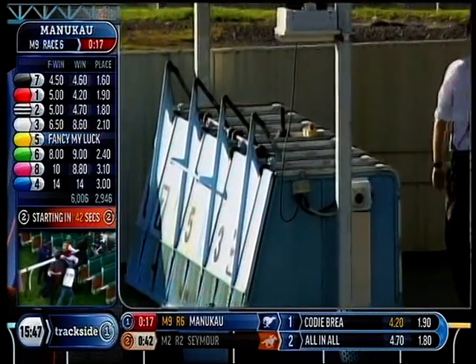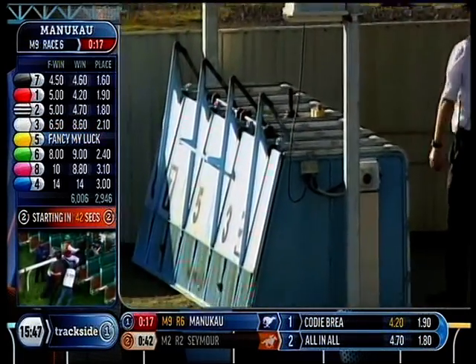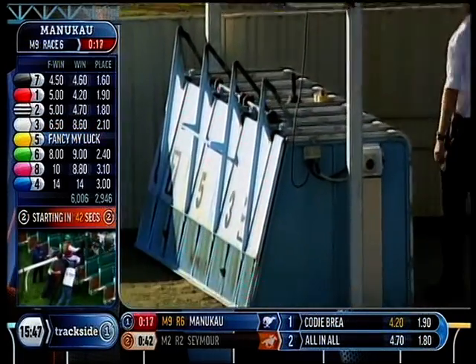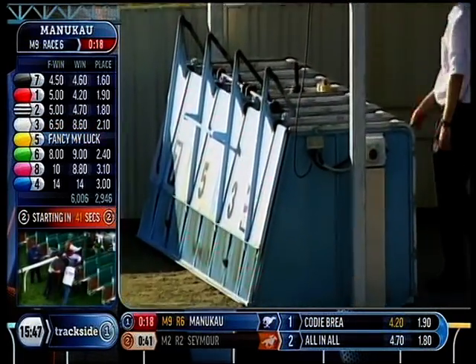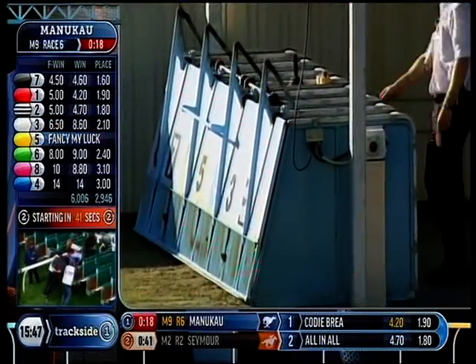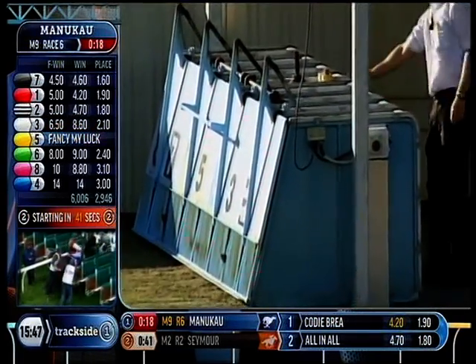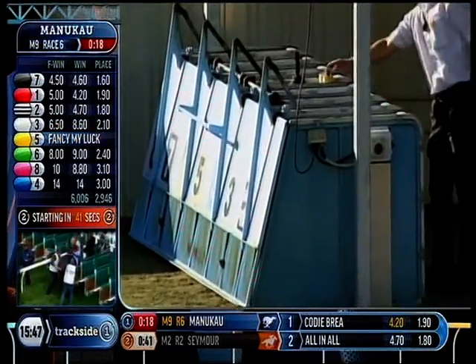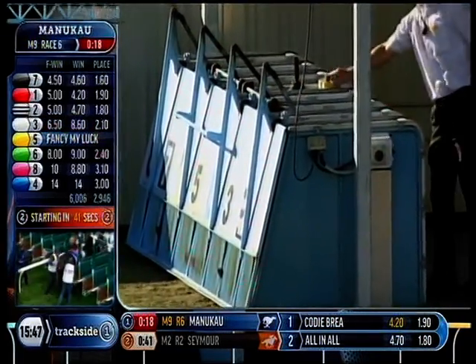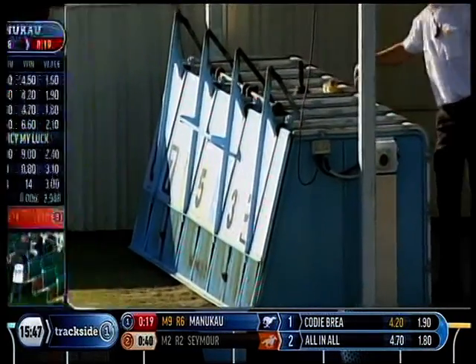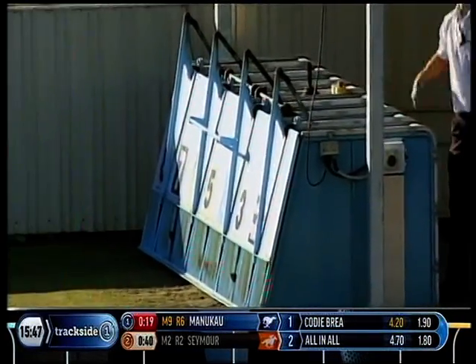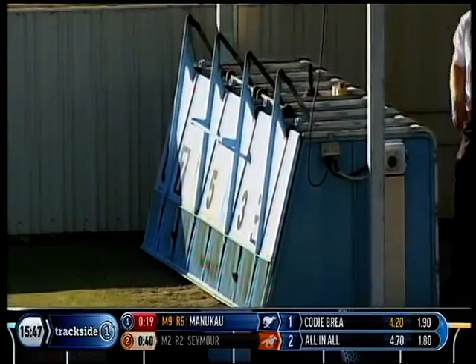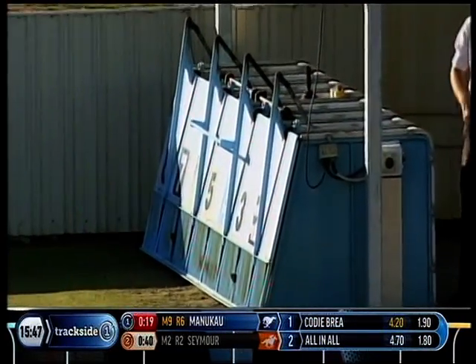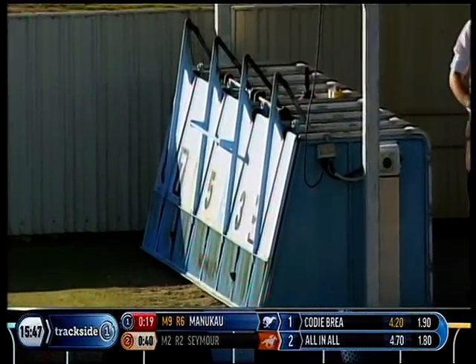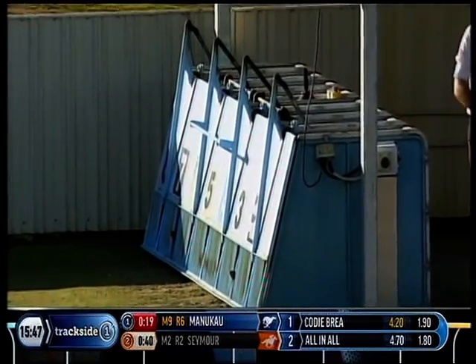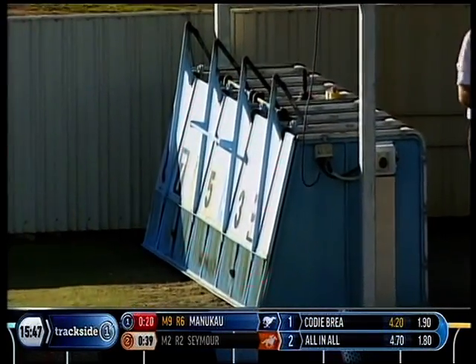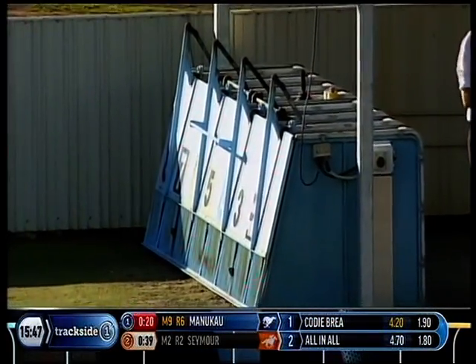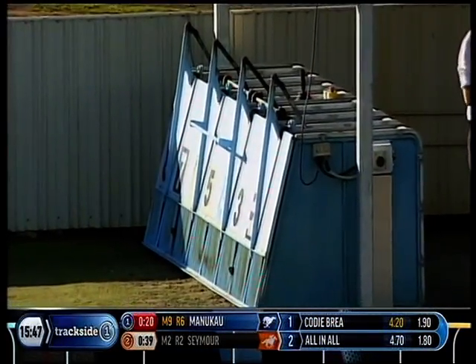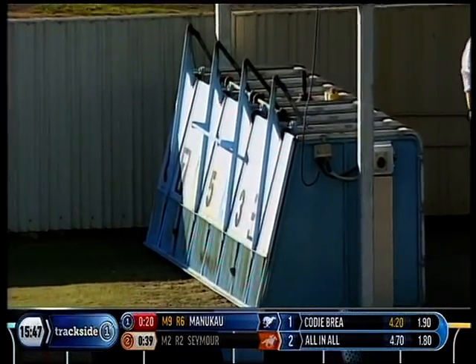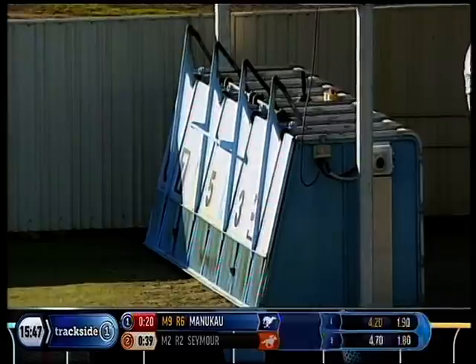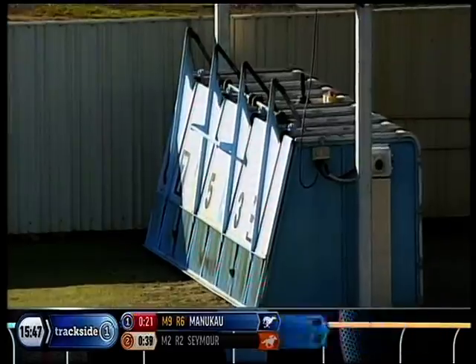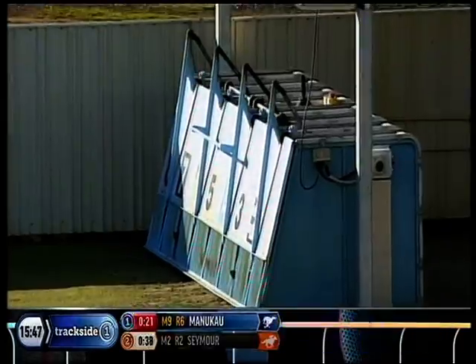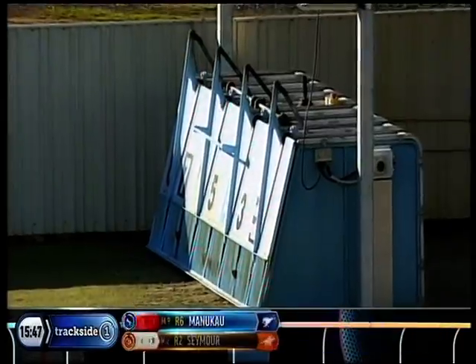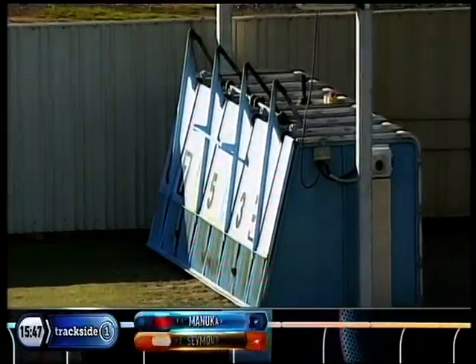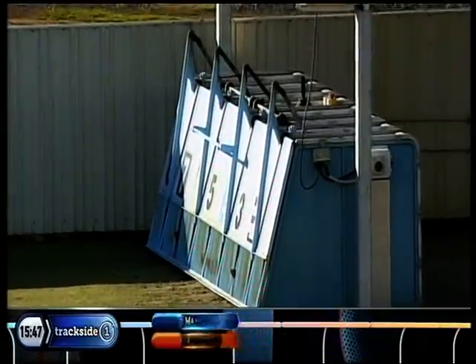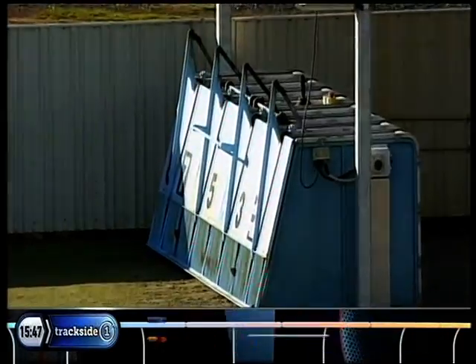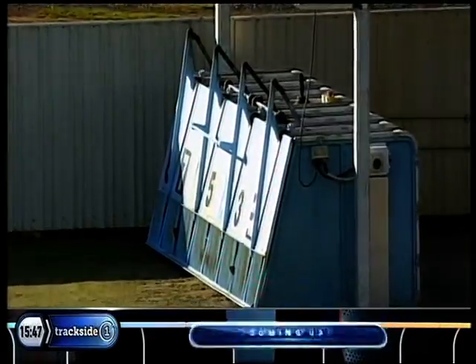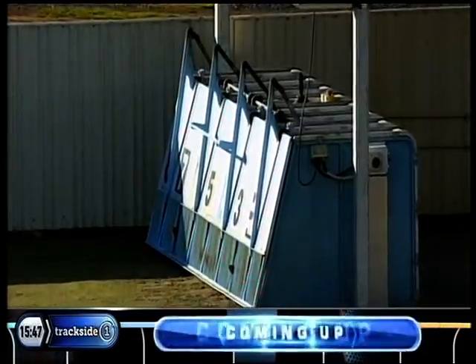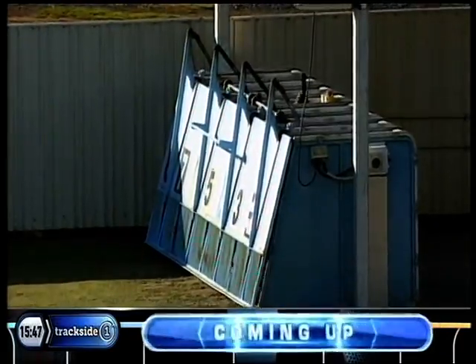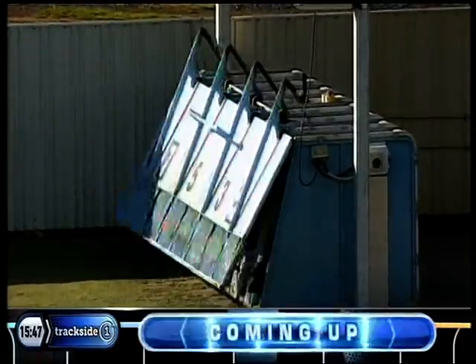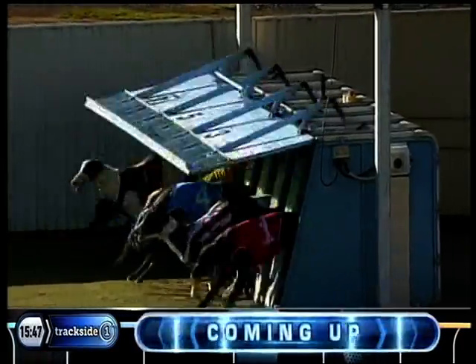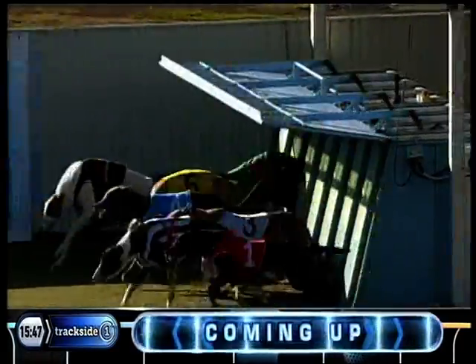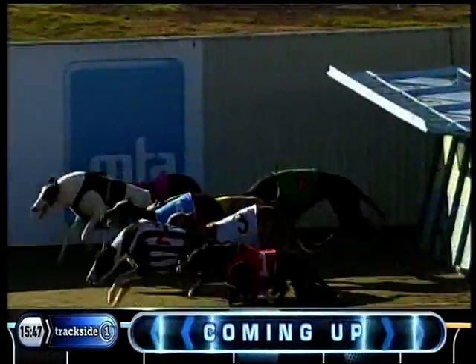Locked and loaded, bunny round of the boxes and we're just about set to jump. Racing.